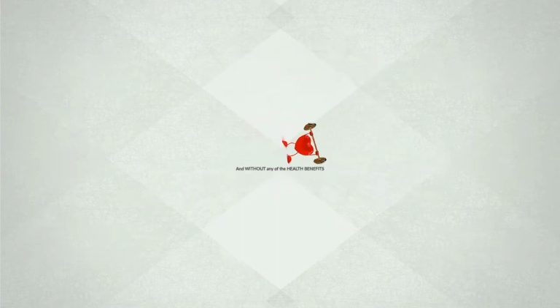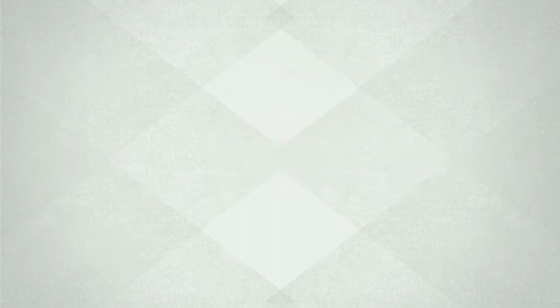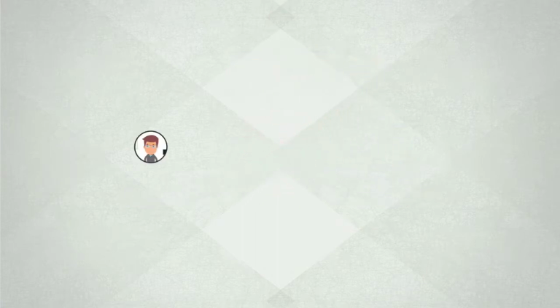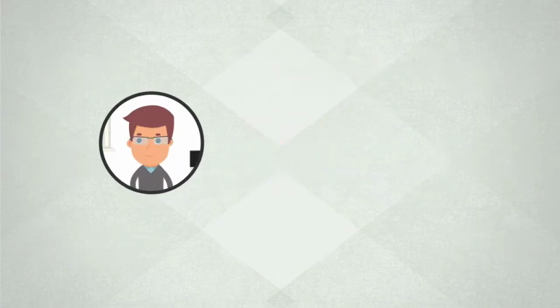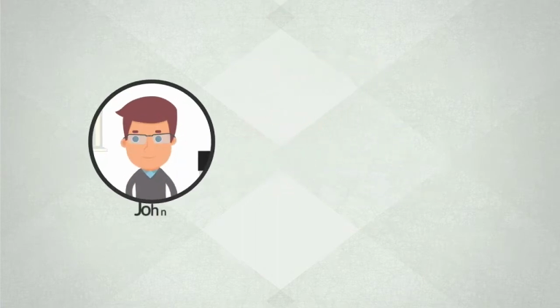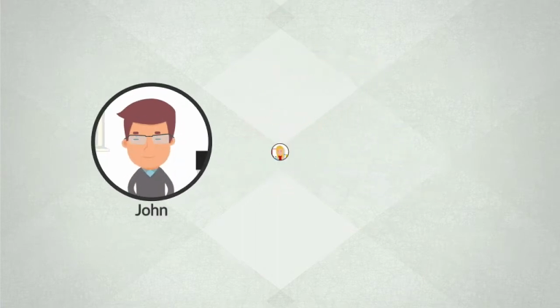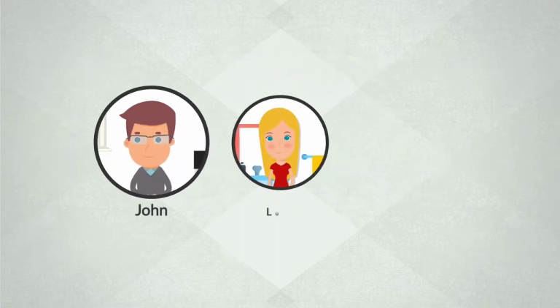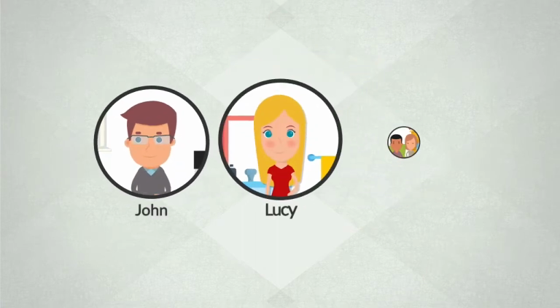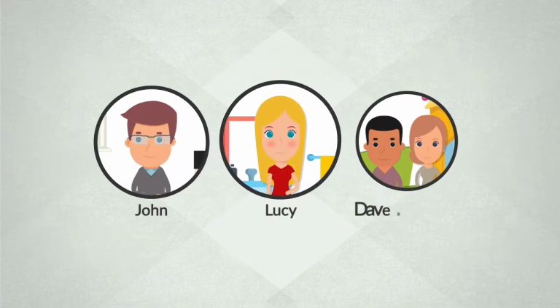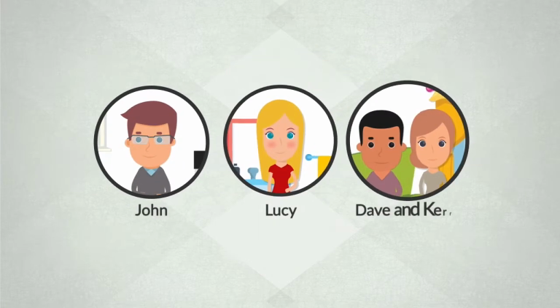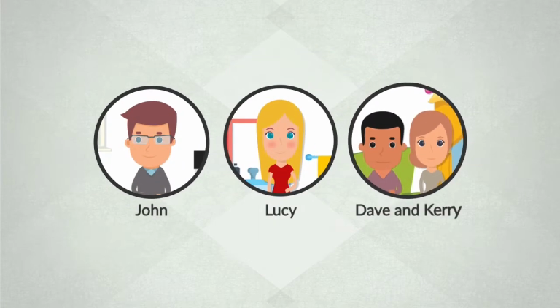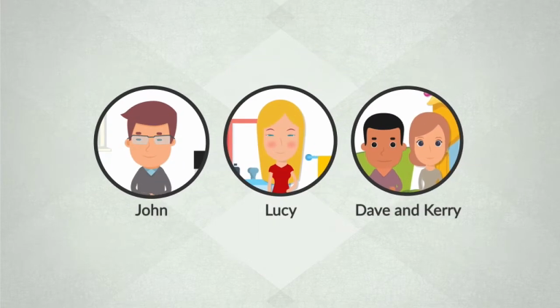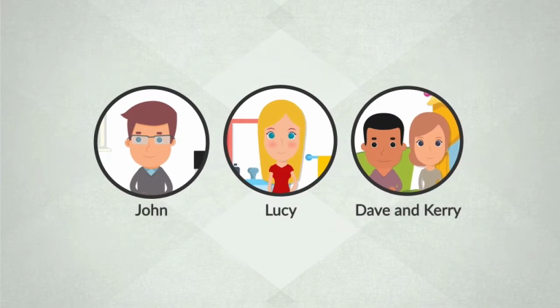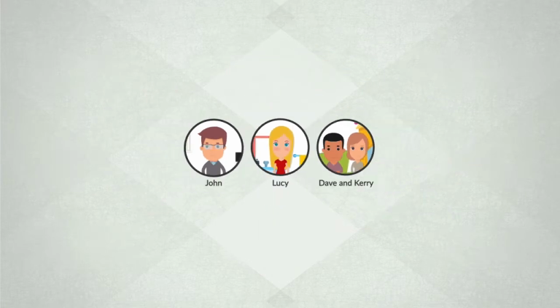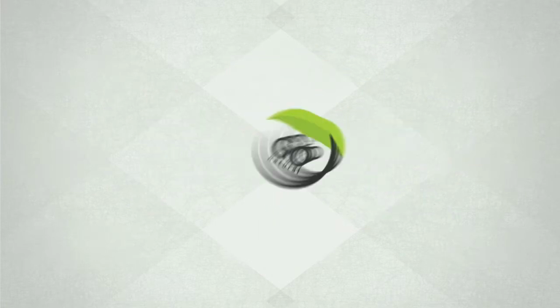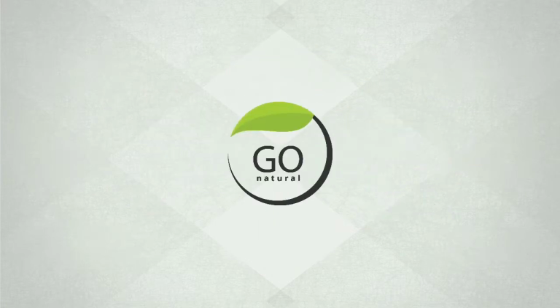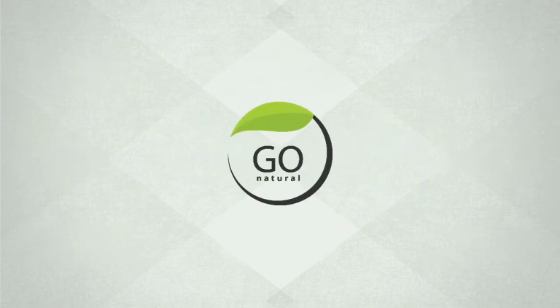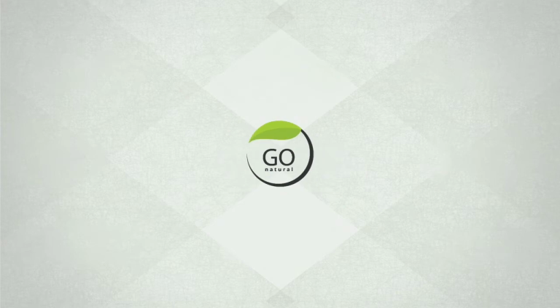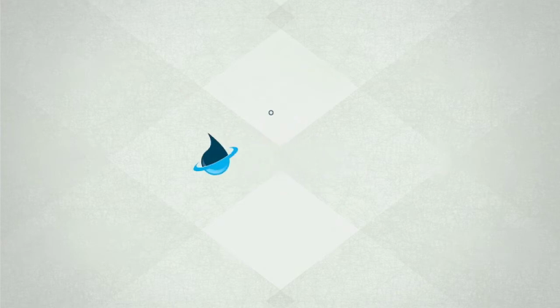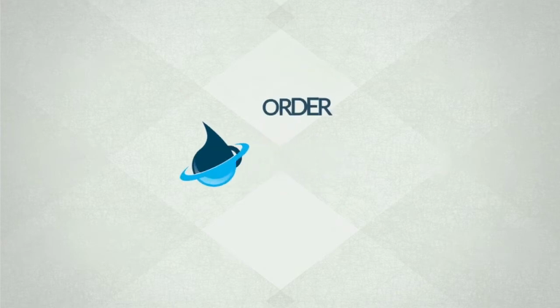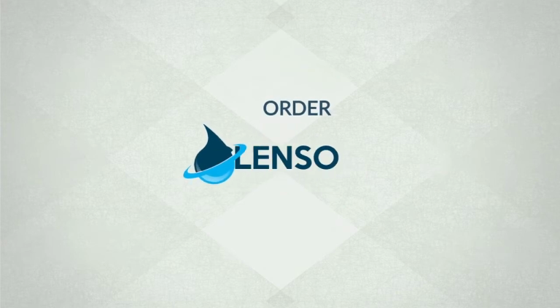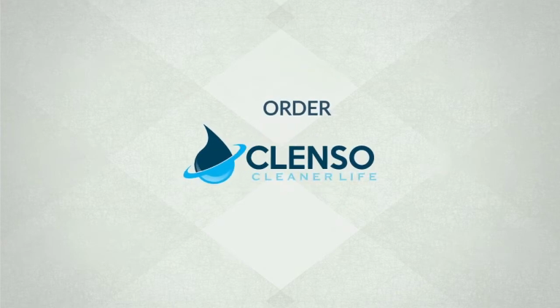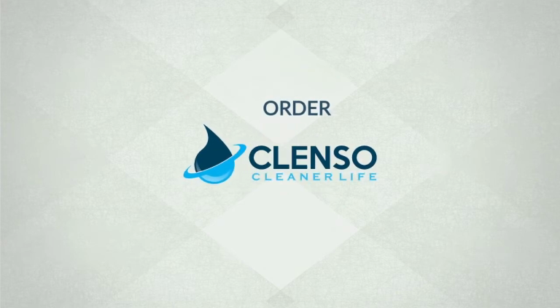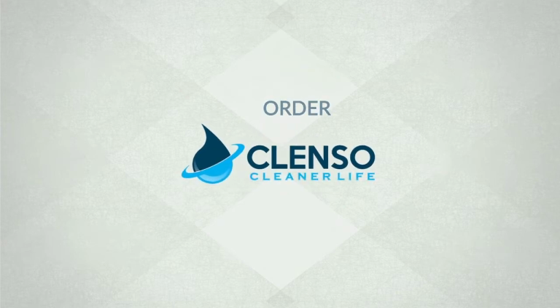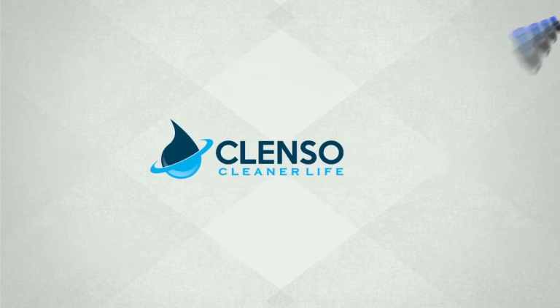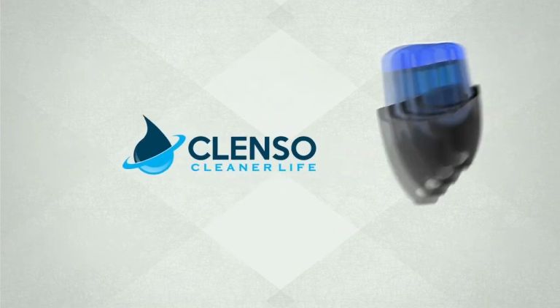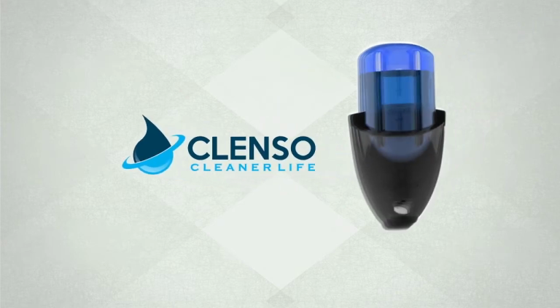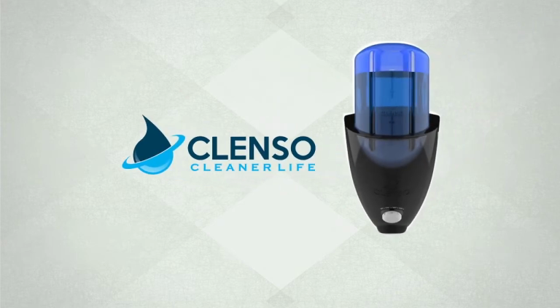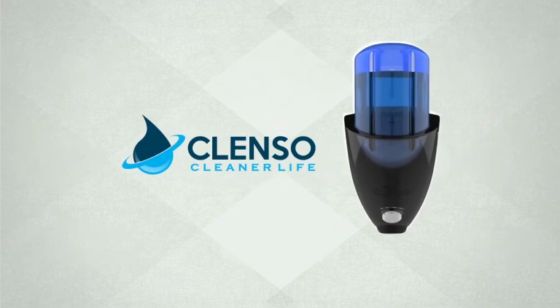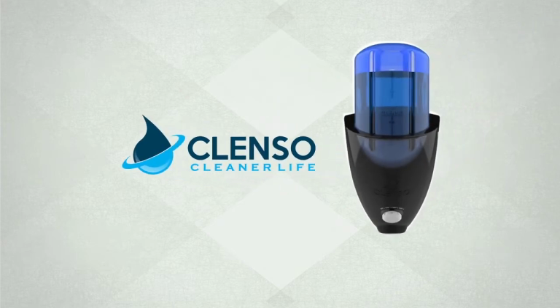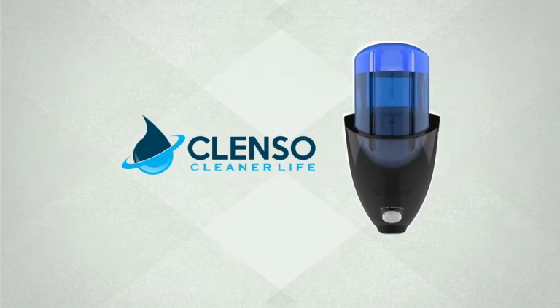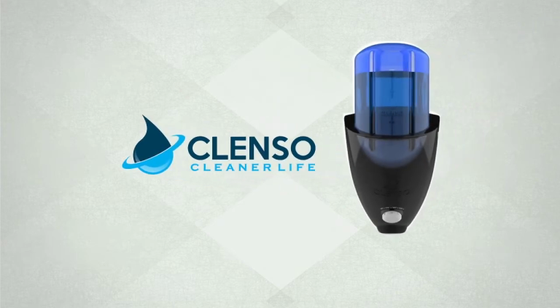So, like John, Lucy, Dave and Carrie, go natural and order Clenzo for a healthier and cleaner life. Take care.